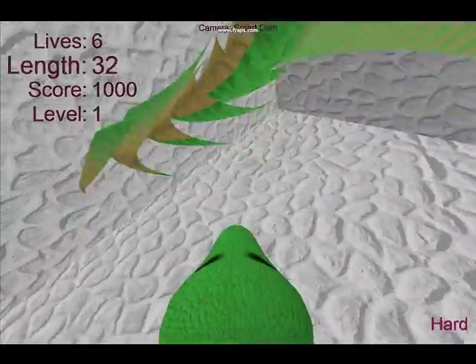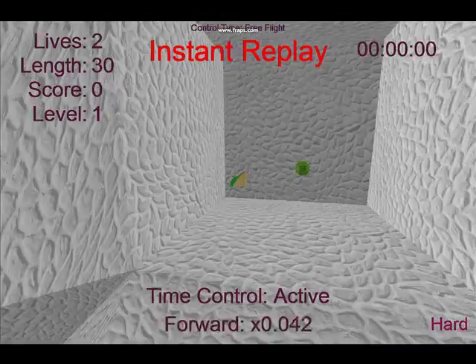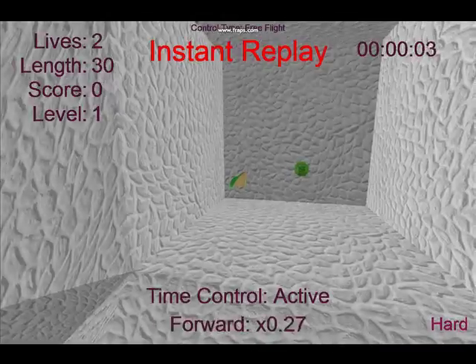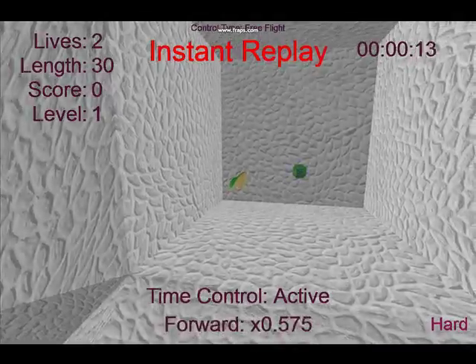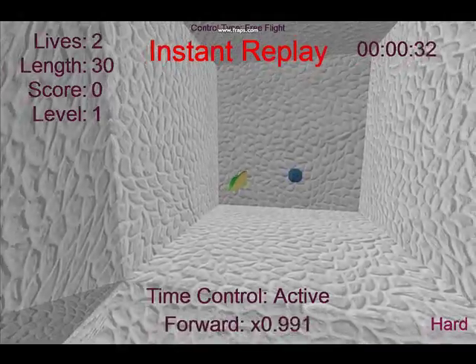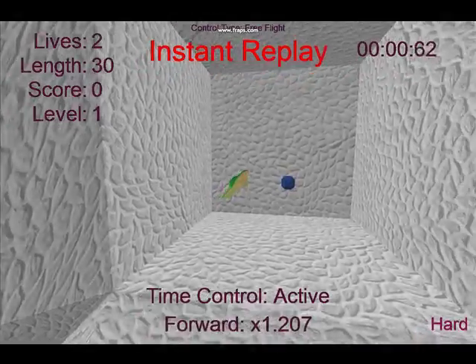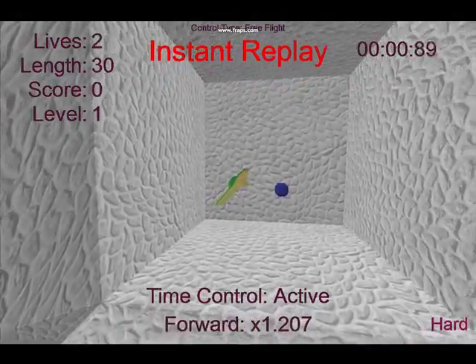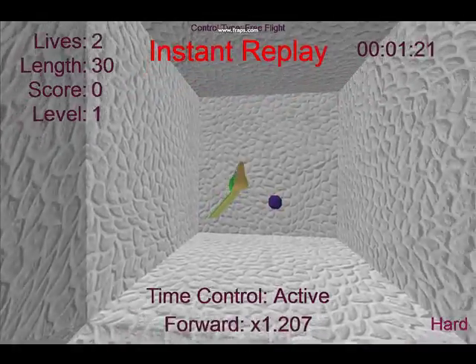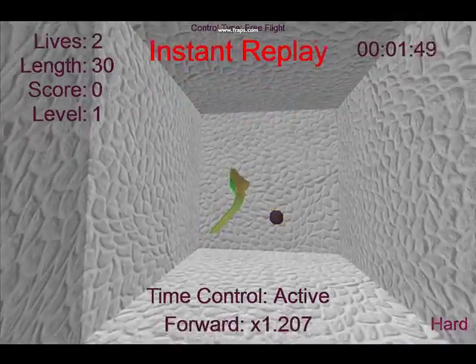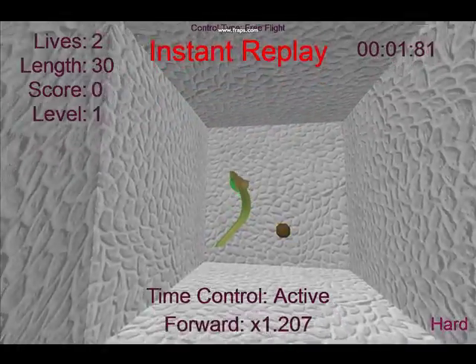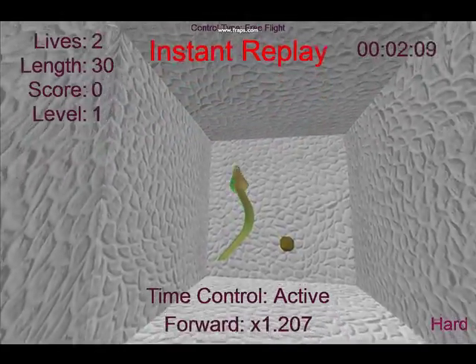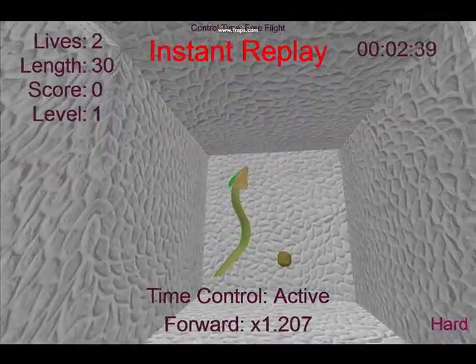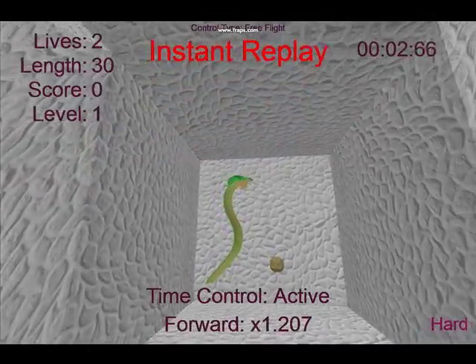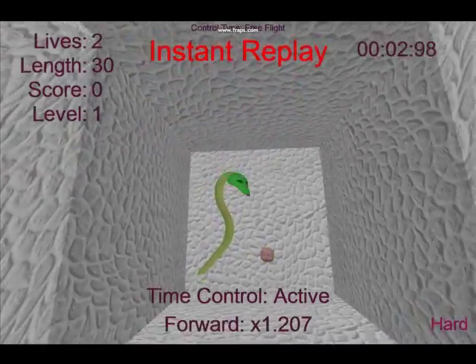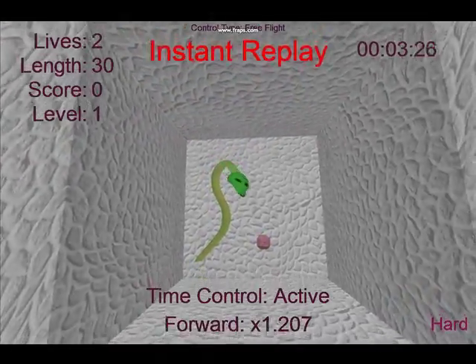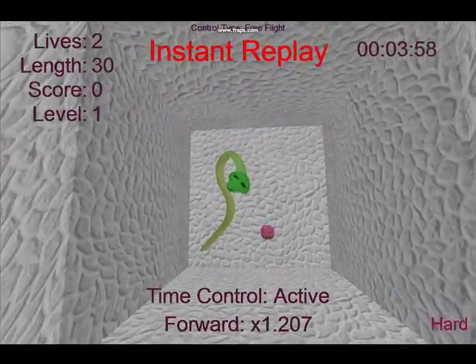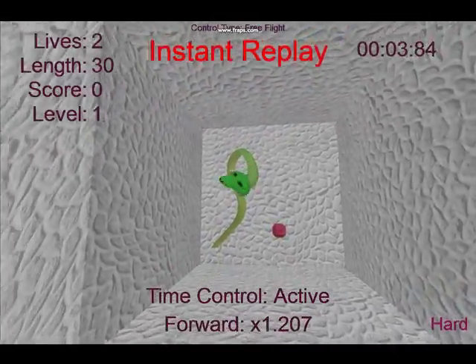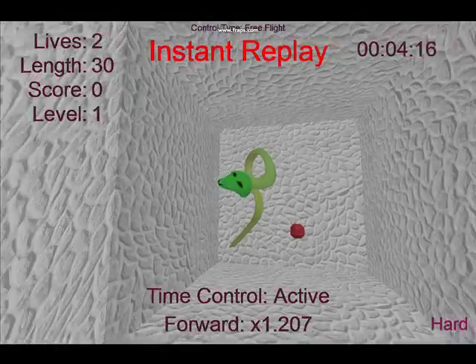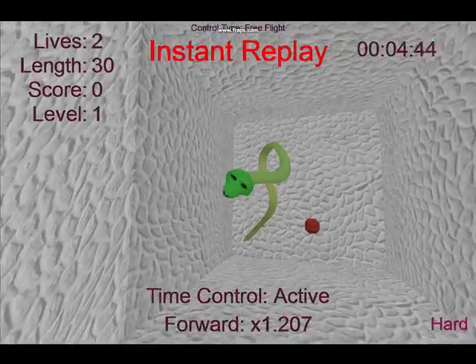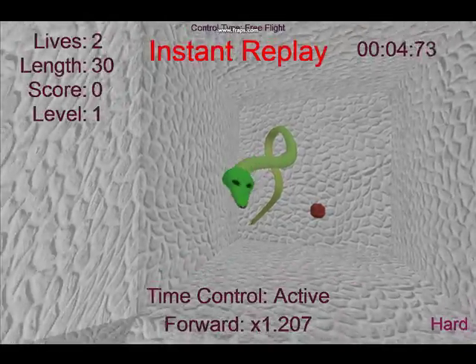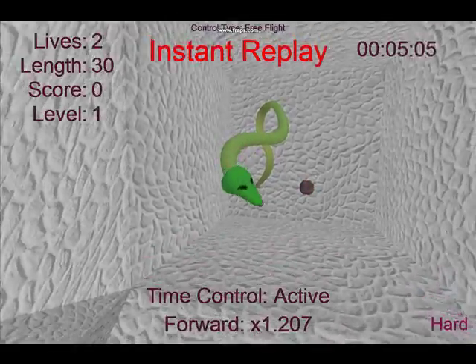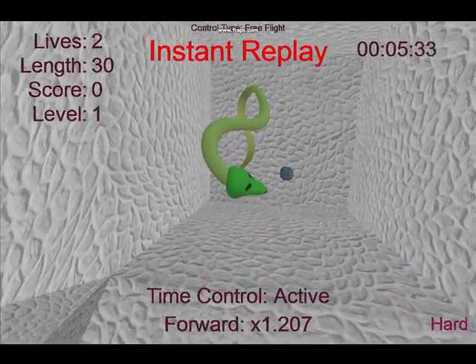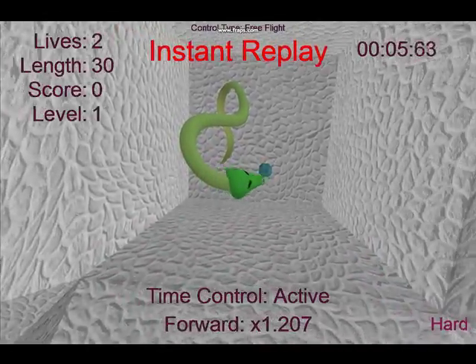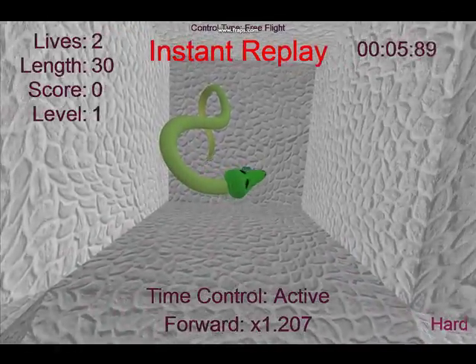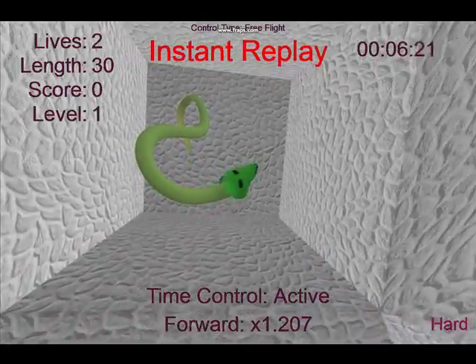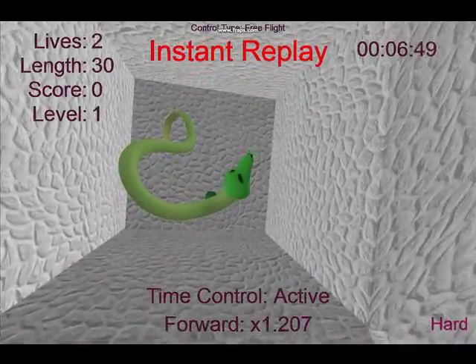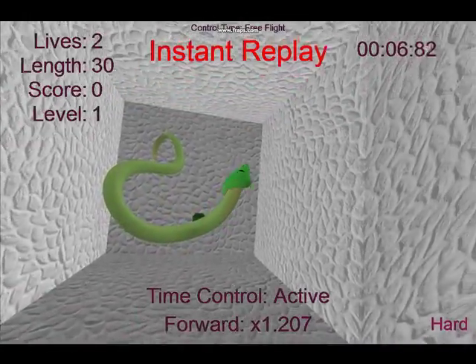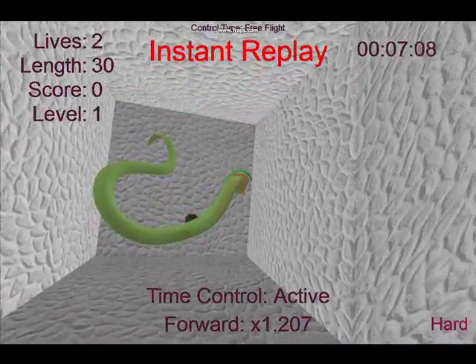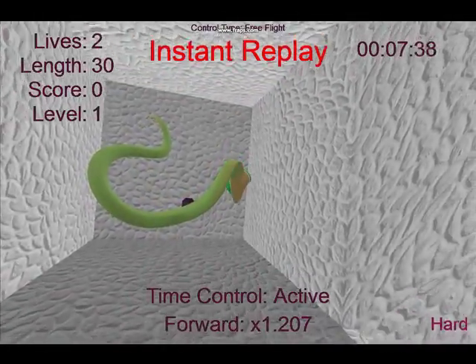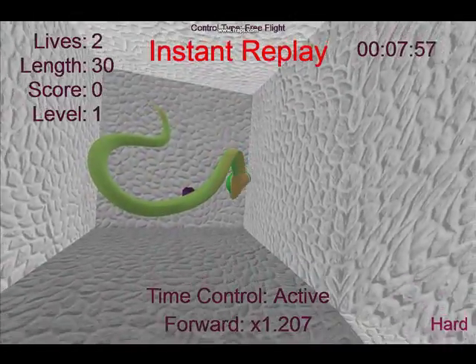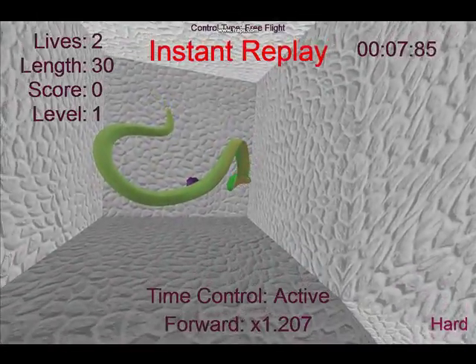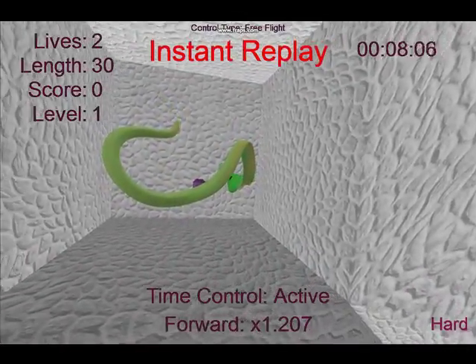The Novice Control Set provides very intuitive control with WASD, pitching the snake up or down and turning left or right.